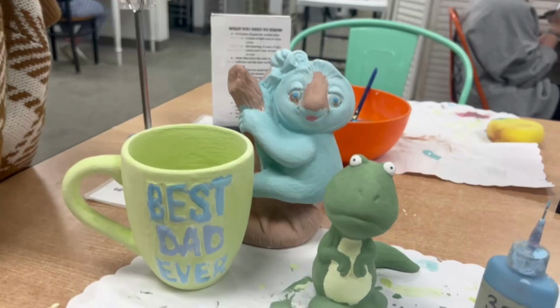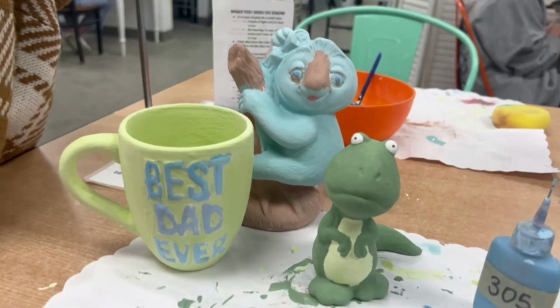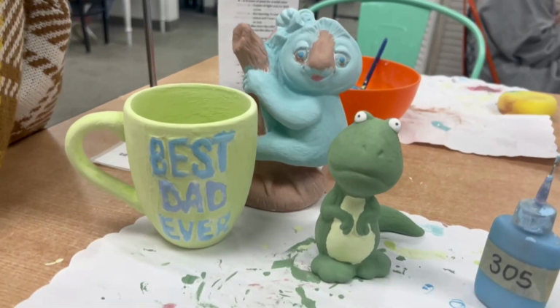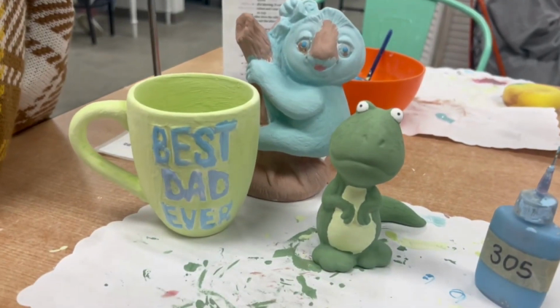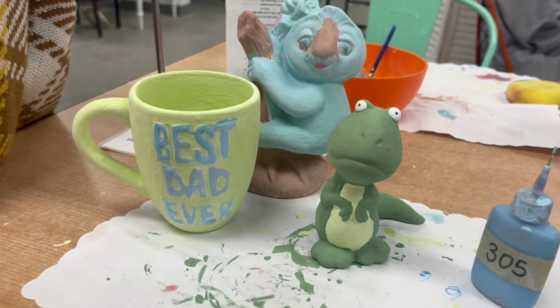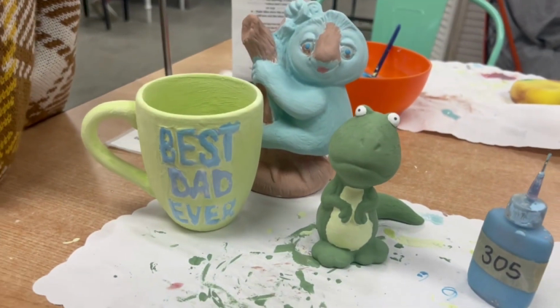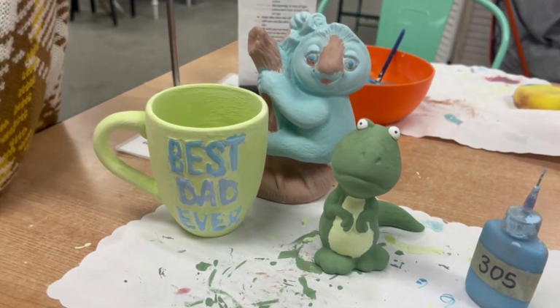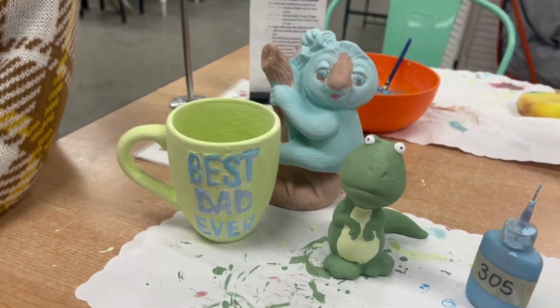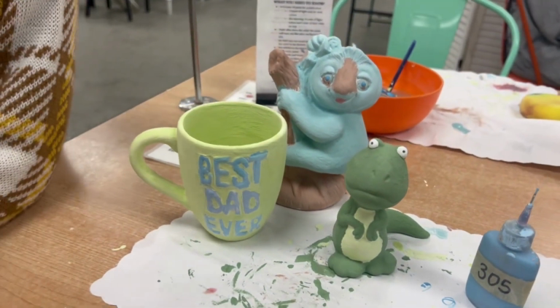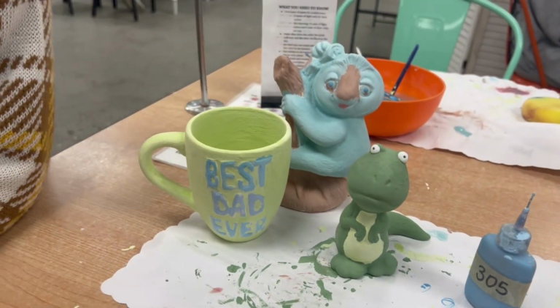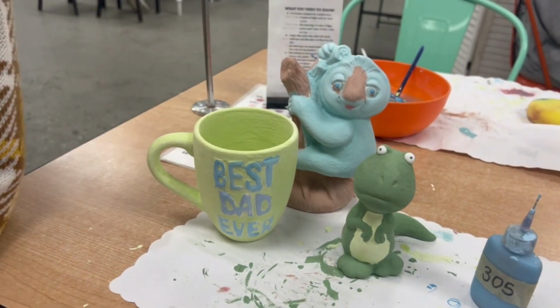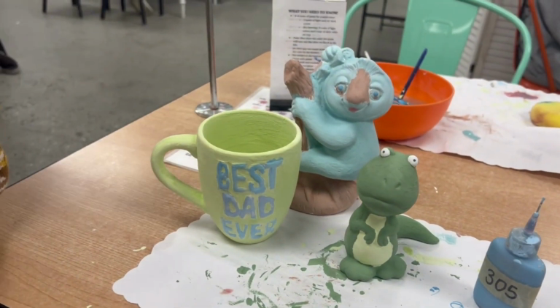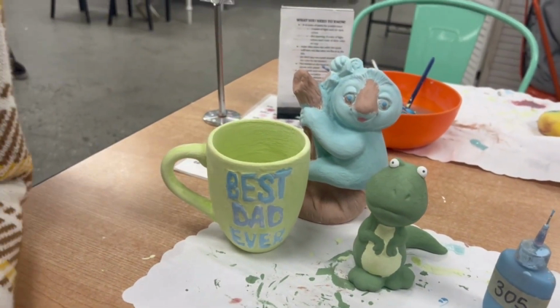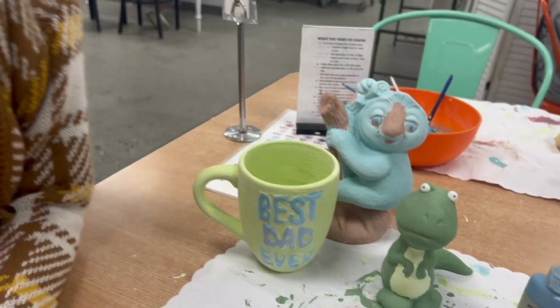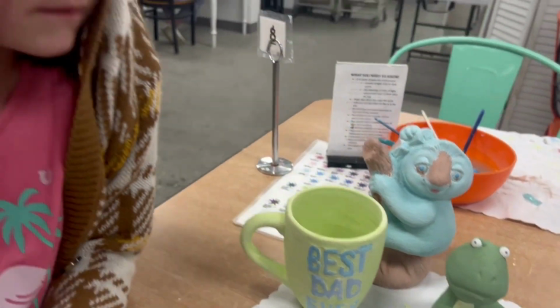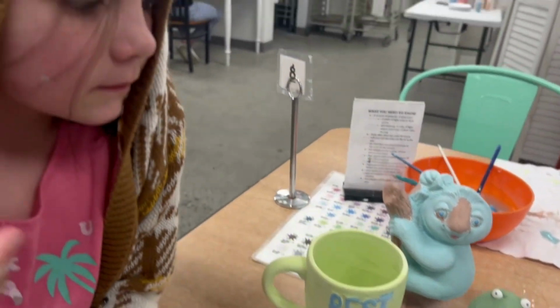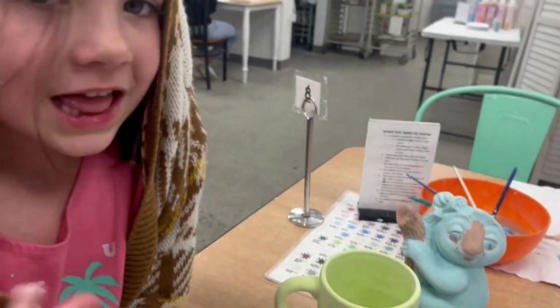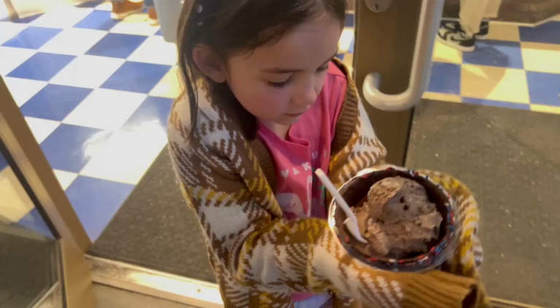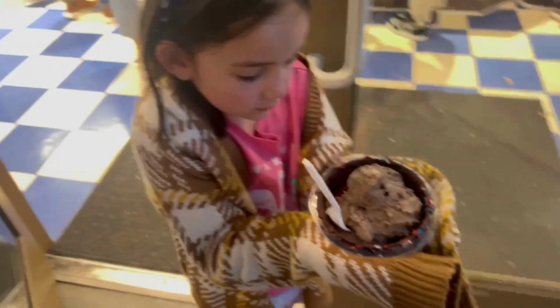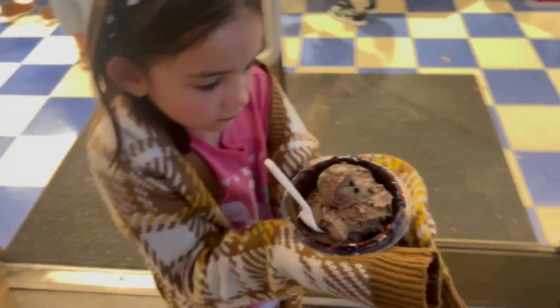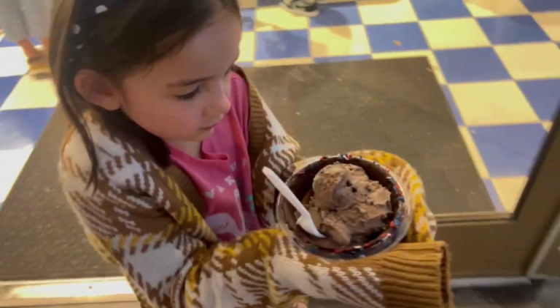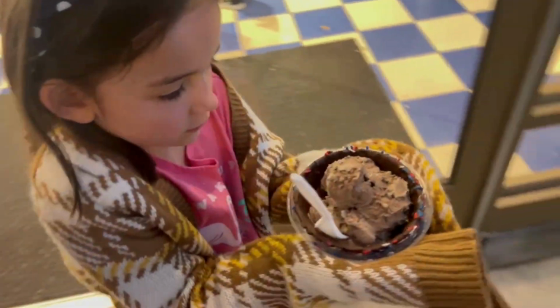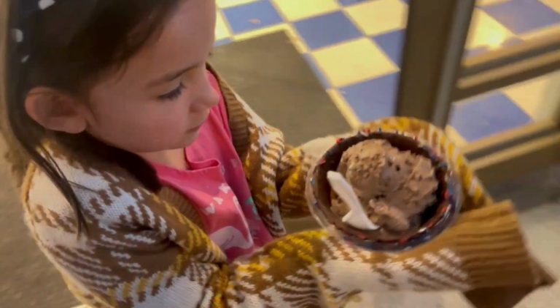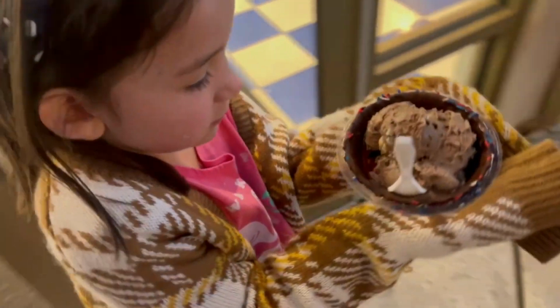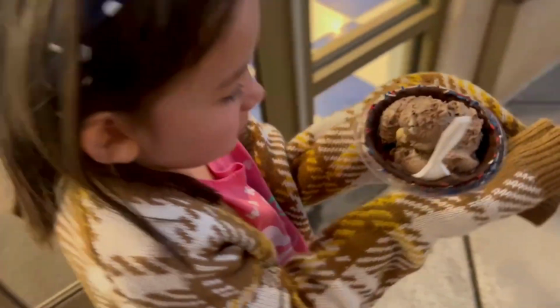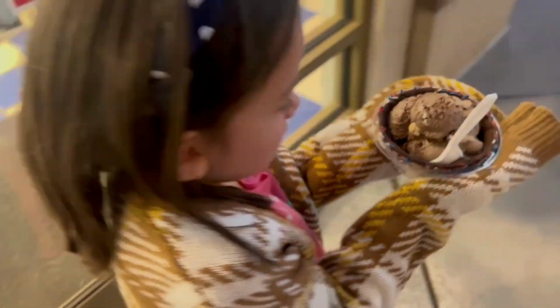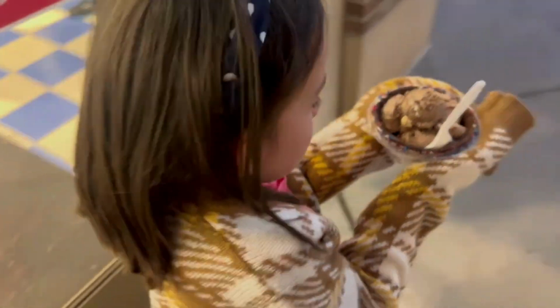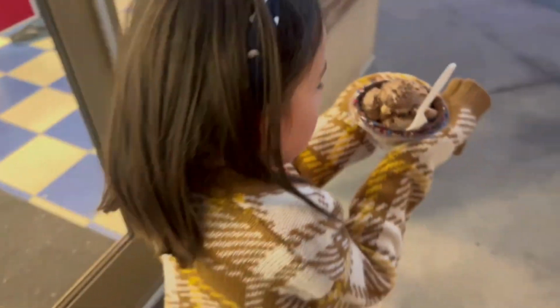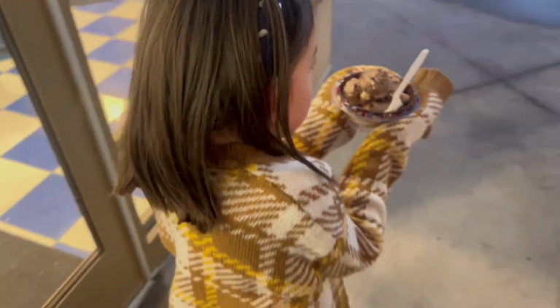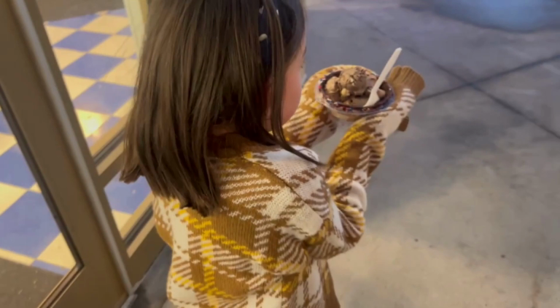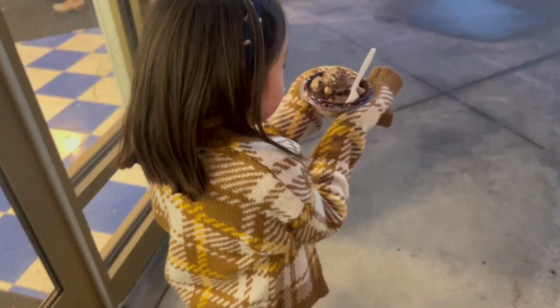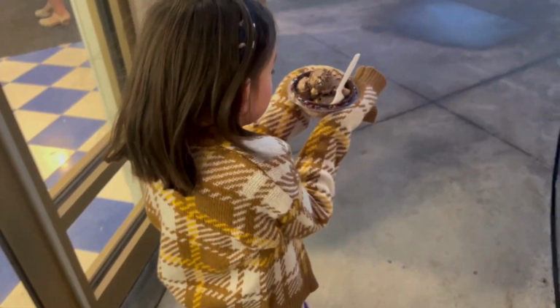Cute. They're going to be all shiny and pretty when we pick them up. Quincy, that looks so good. Yummy.